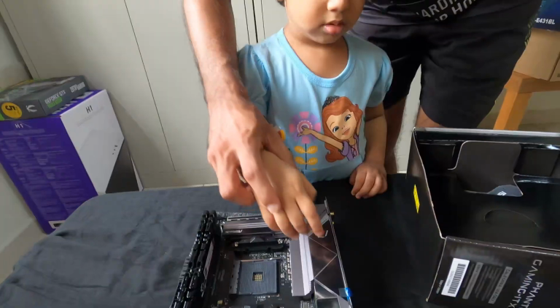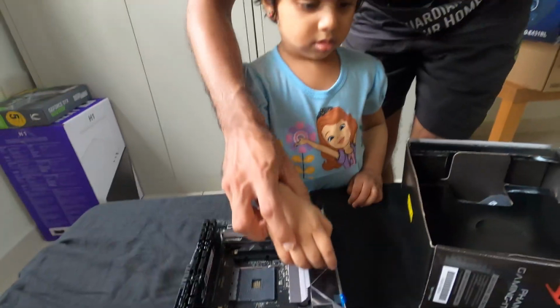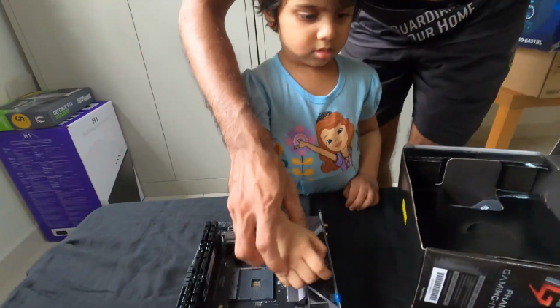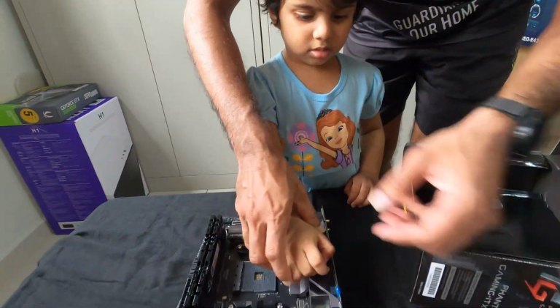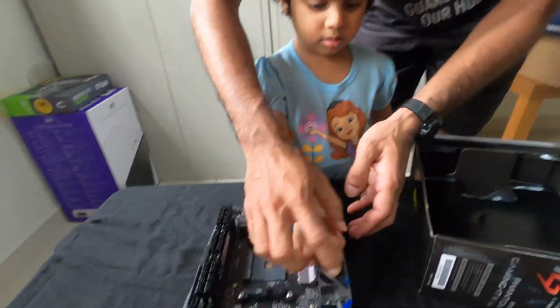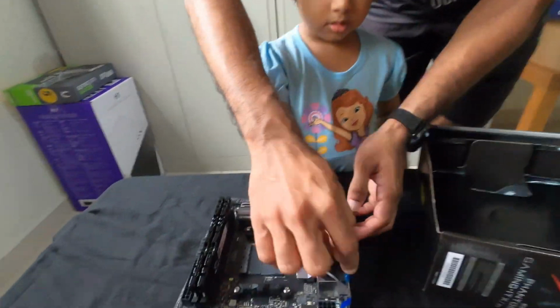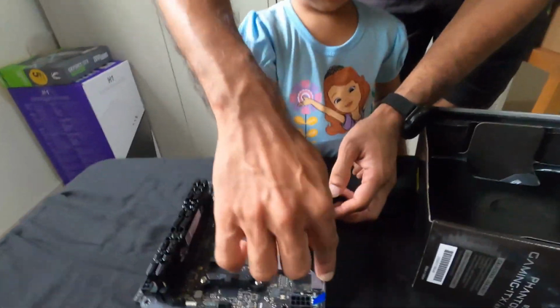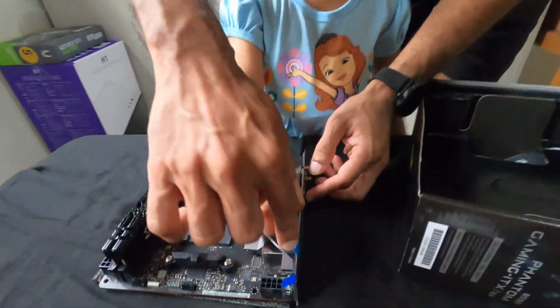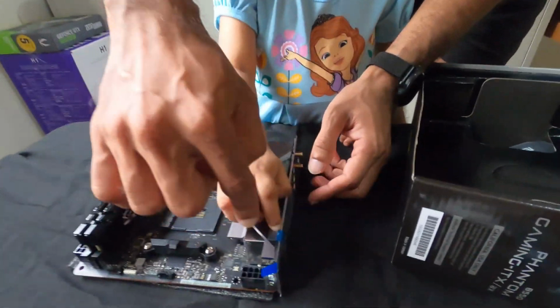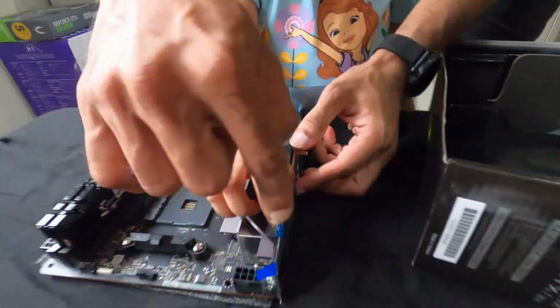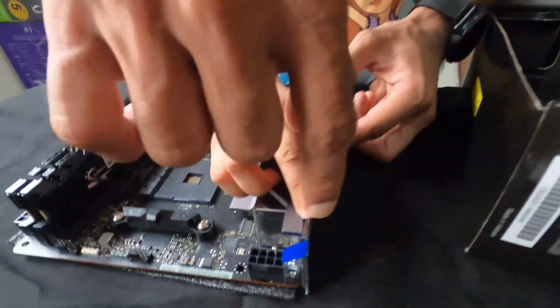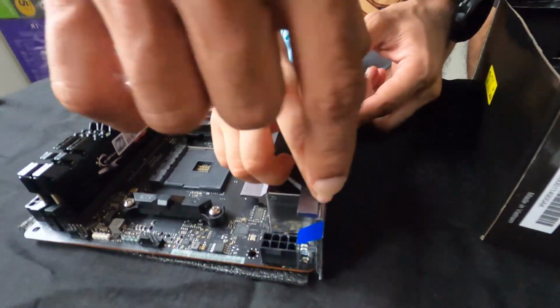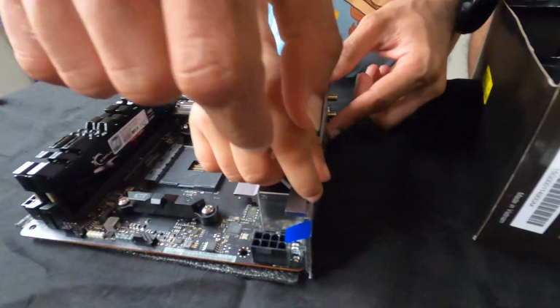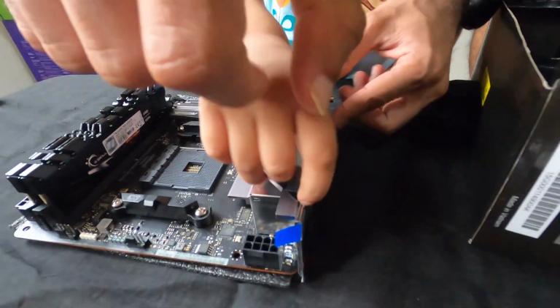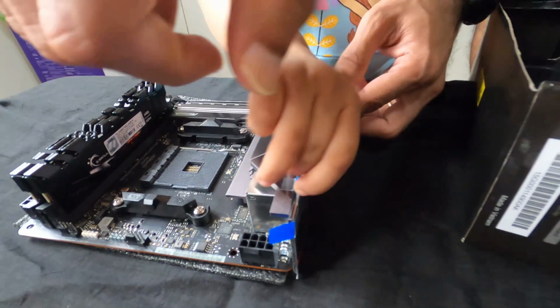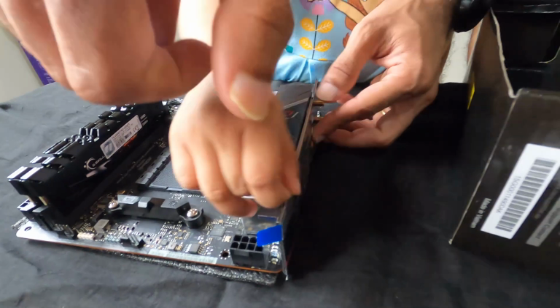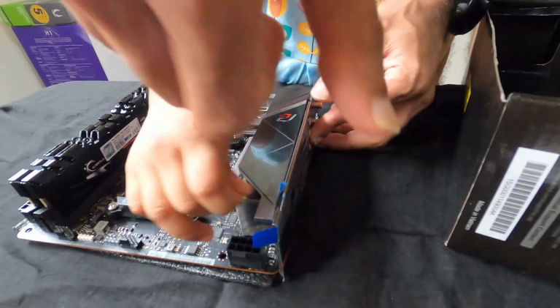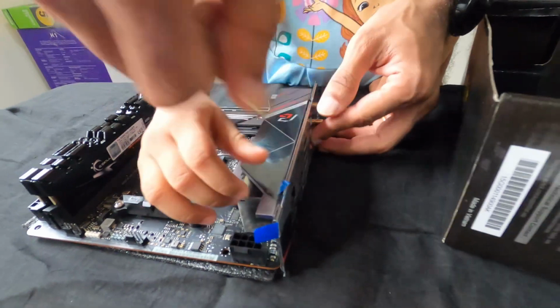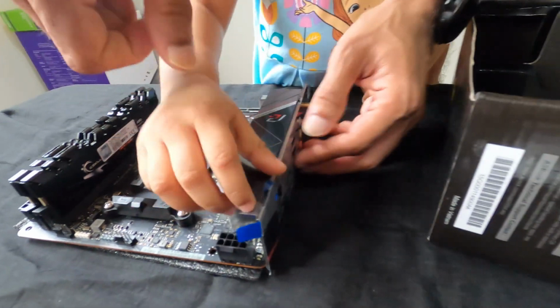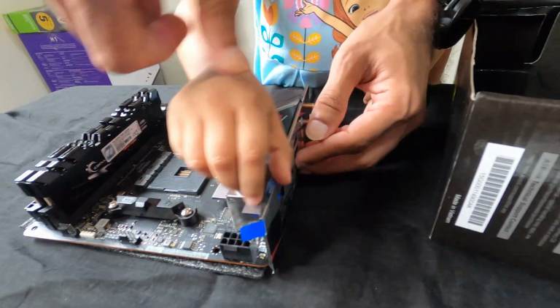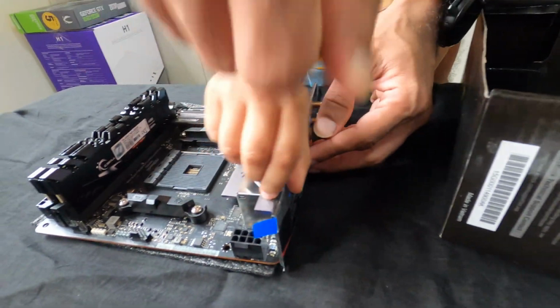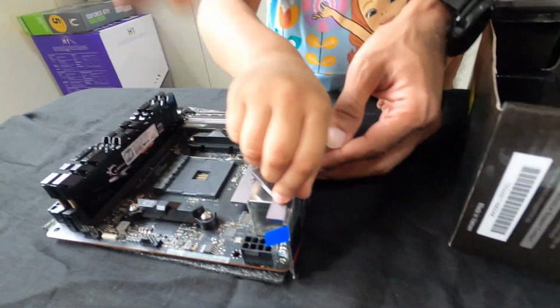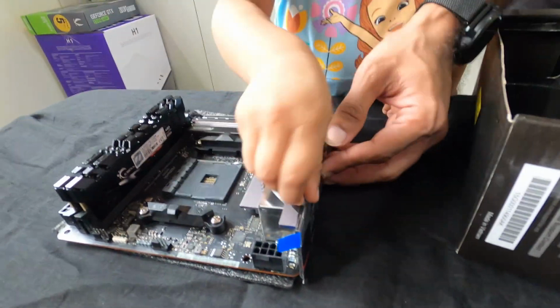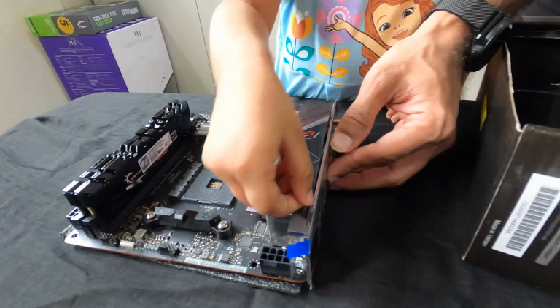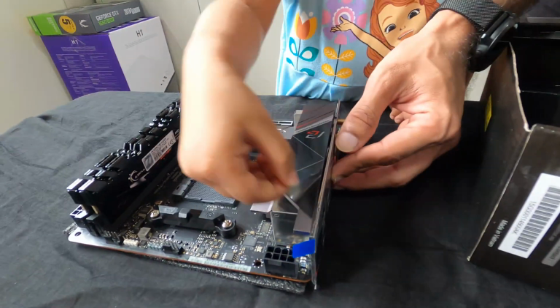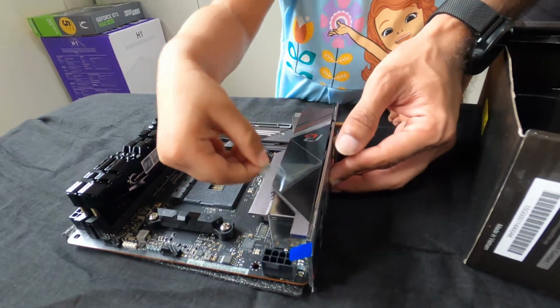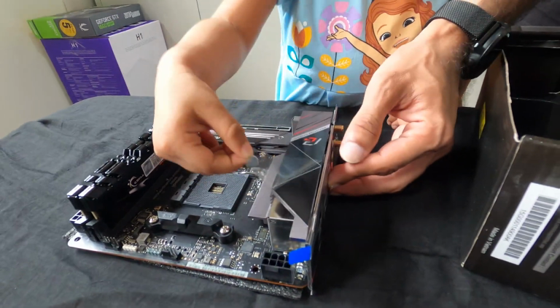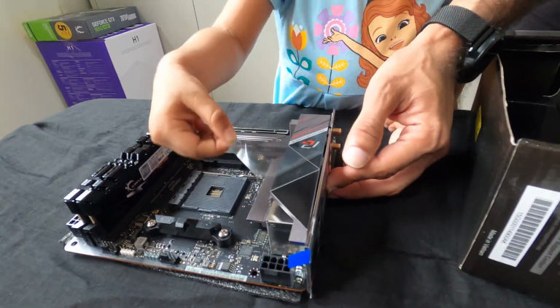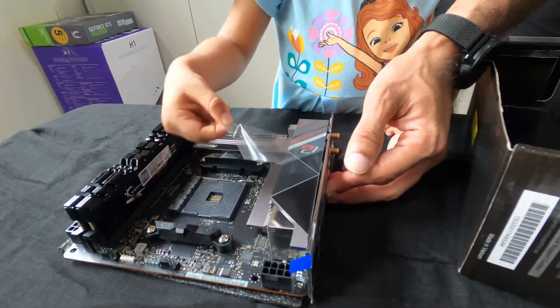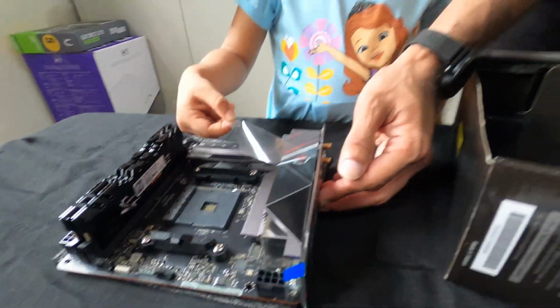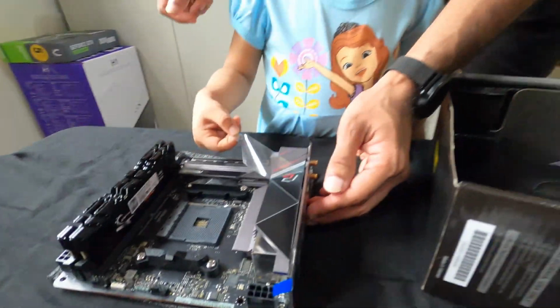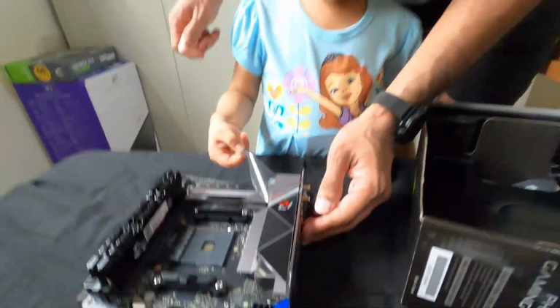Let's take out all the stickers. Can you see the blue color sticker? Can you pull it? Pull the whole thing out. Yes.